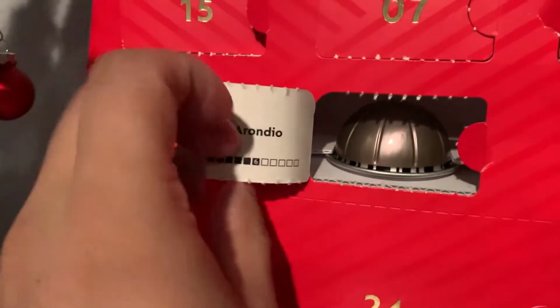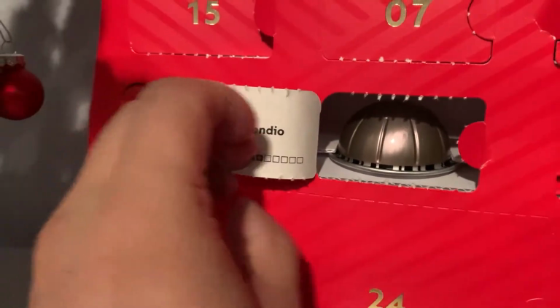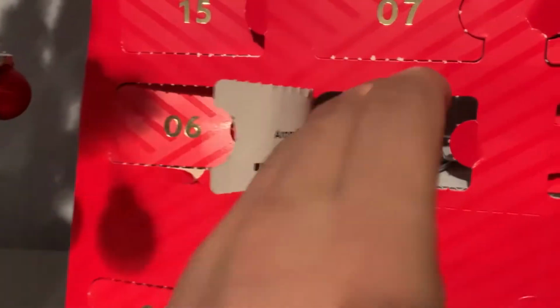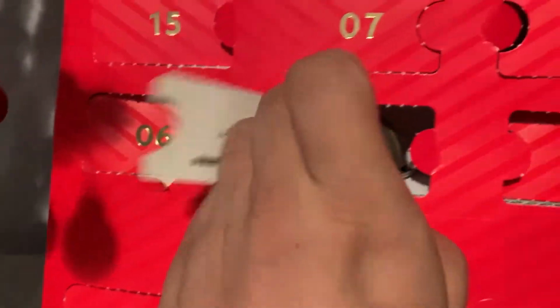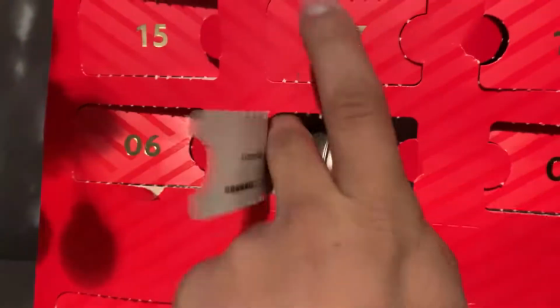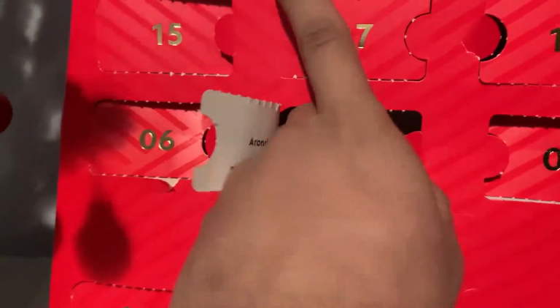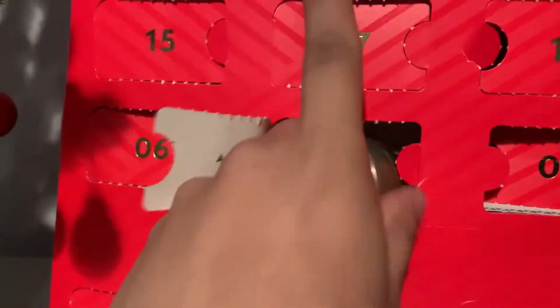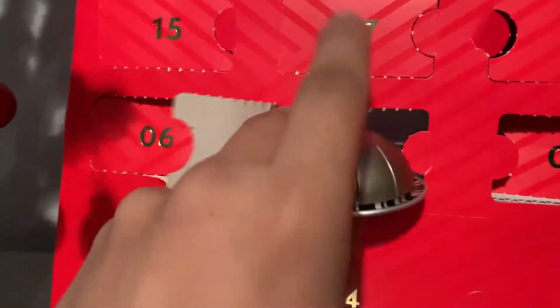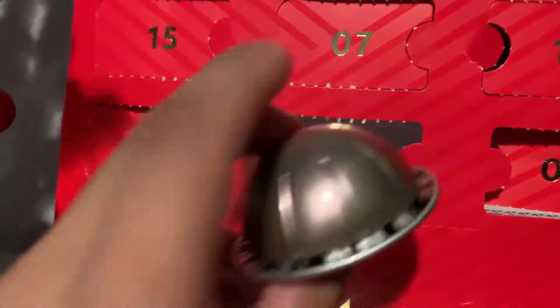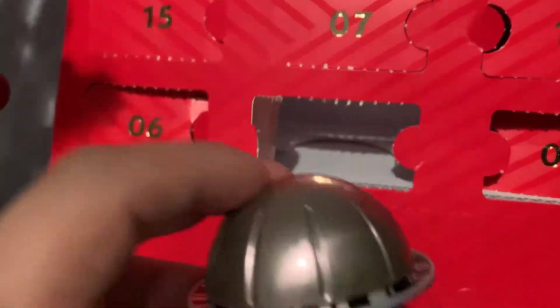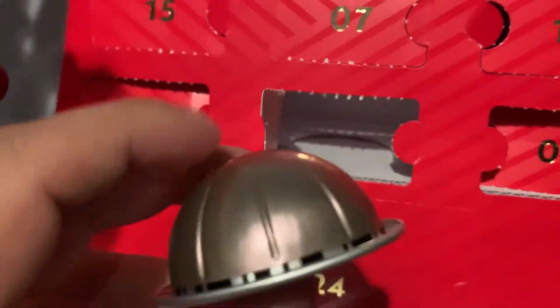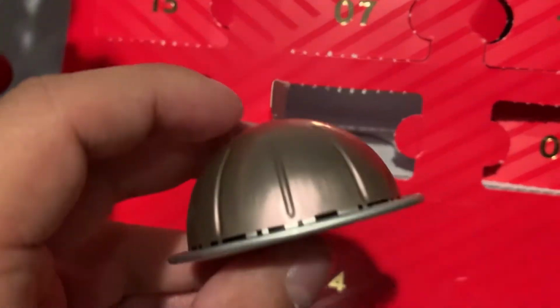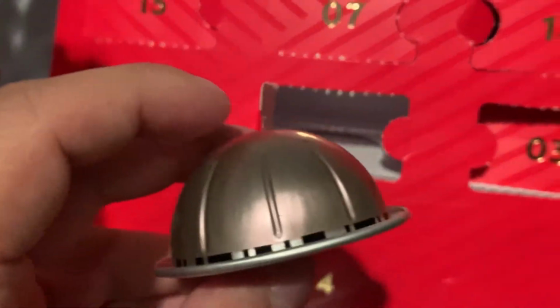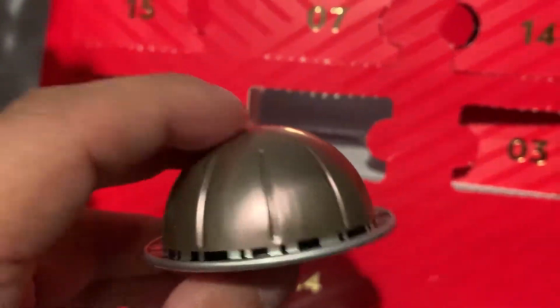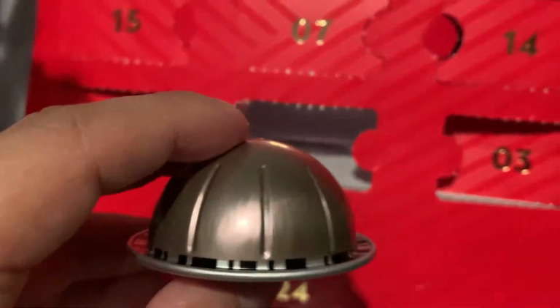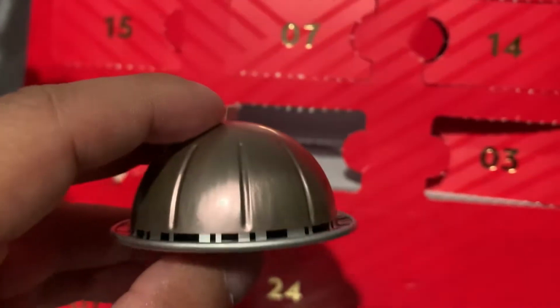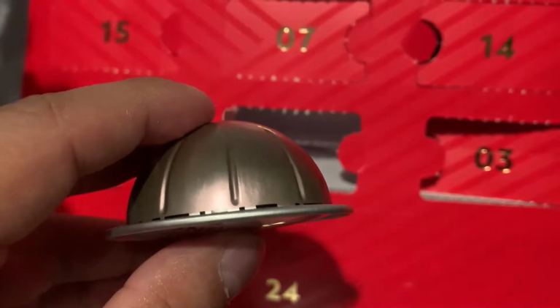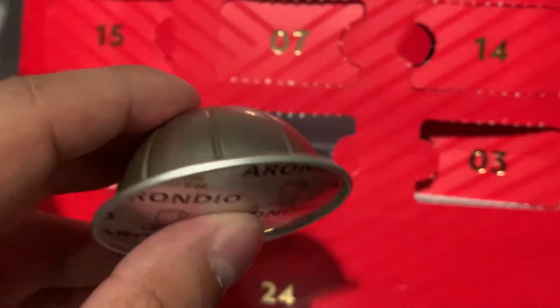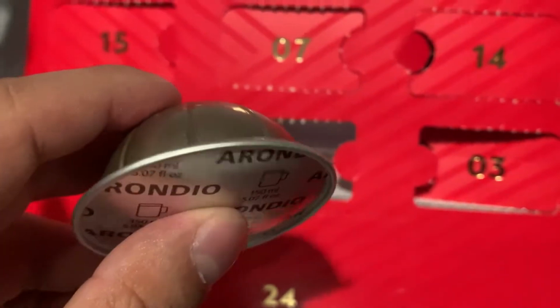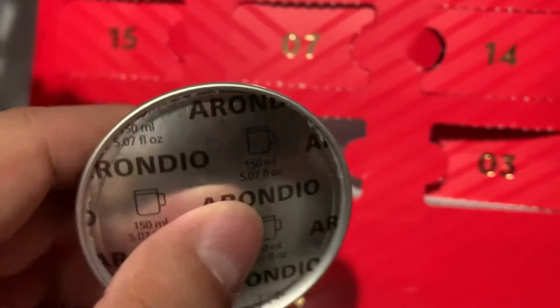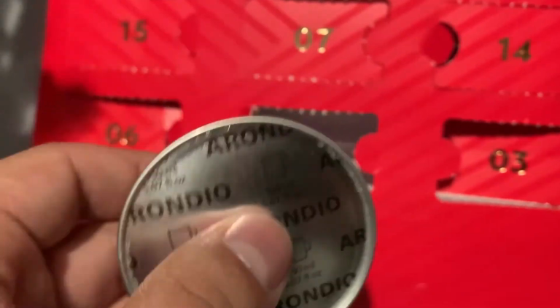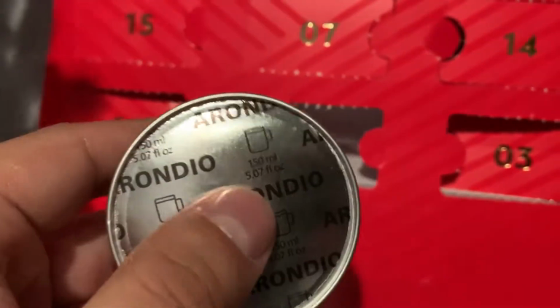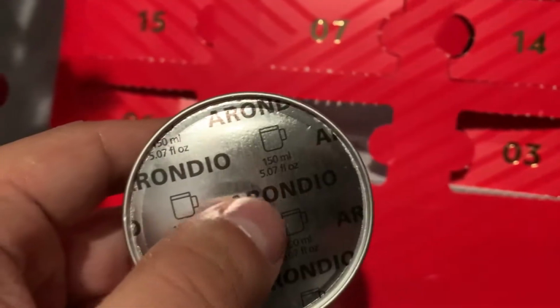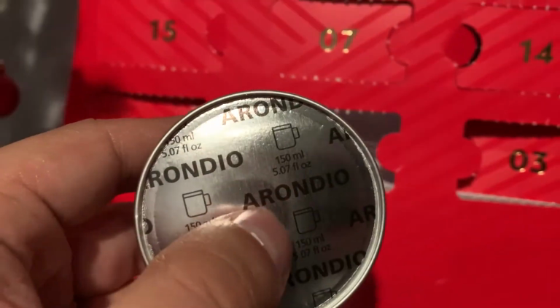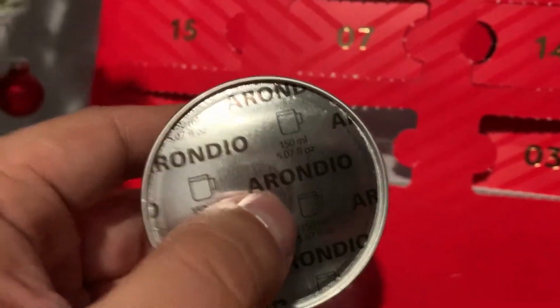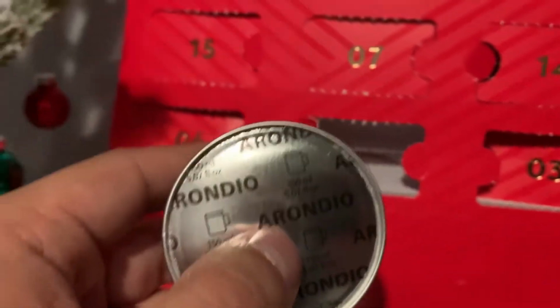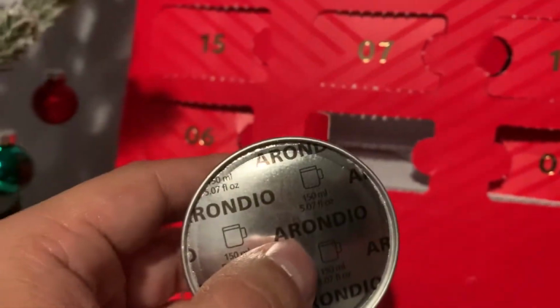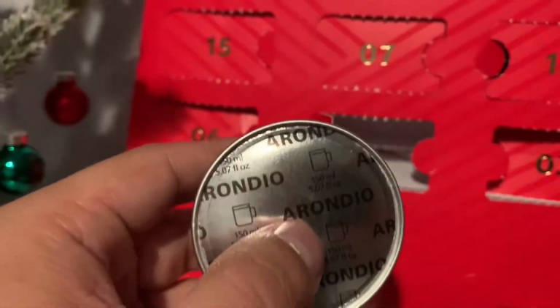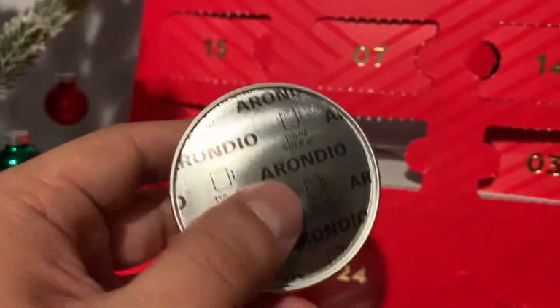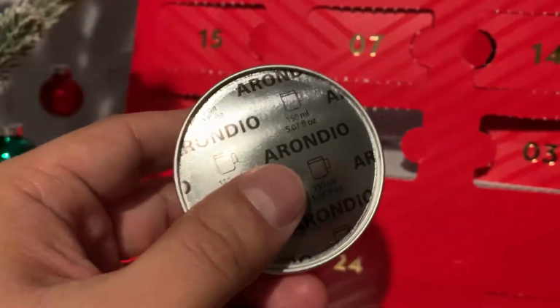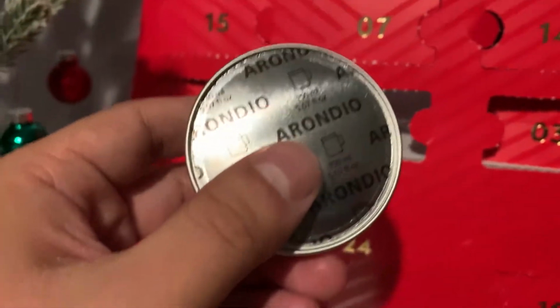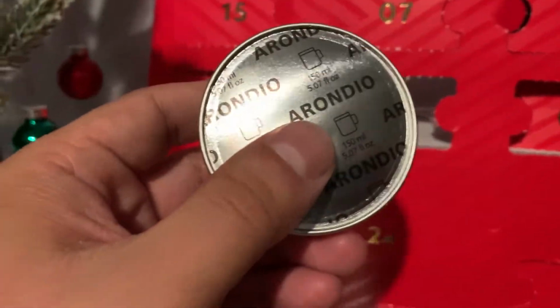It's a six. It is an espresso or a smaller cup of coffee. Let's brew.